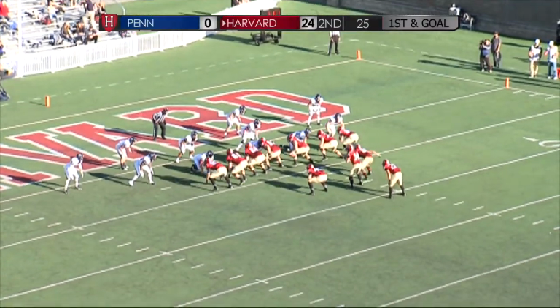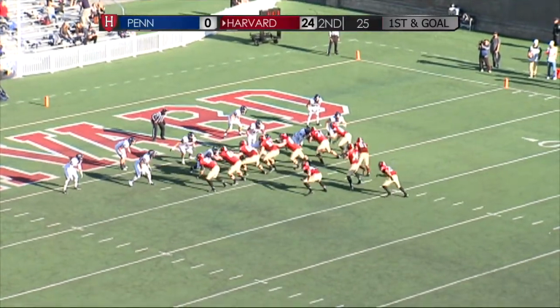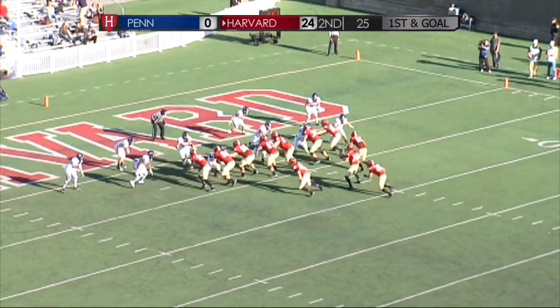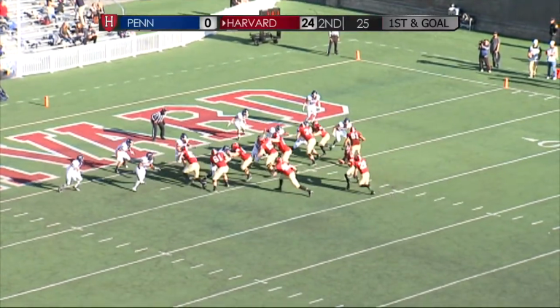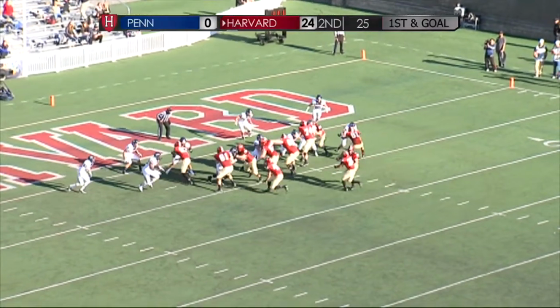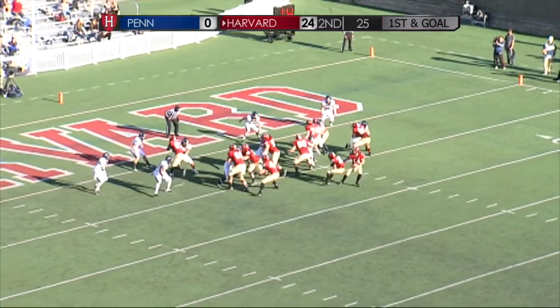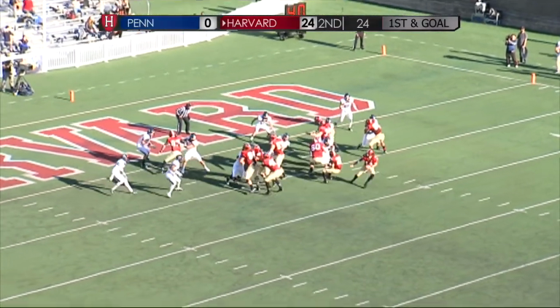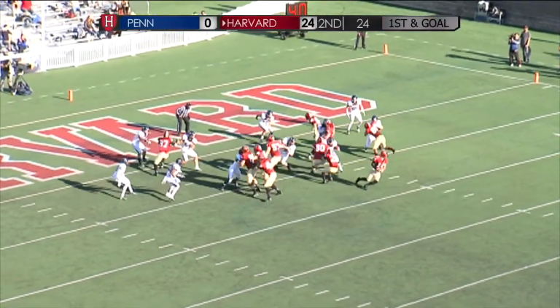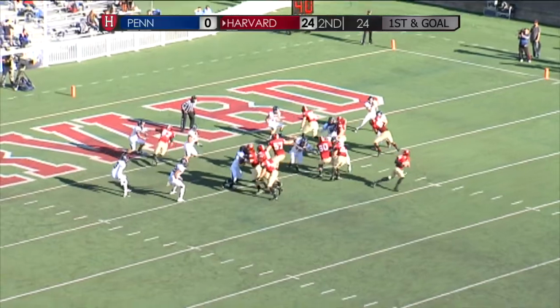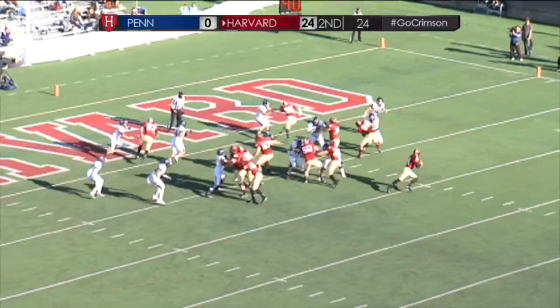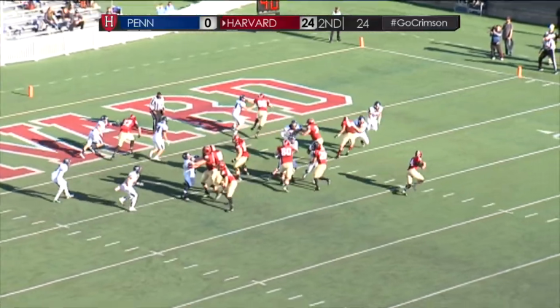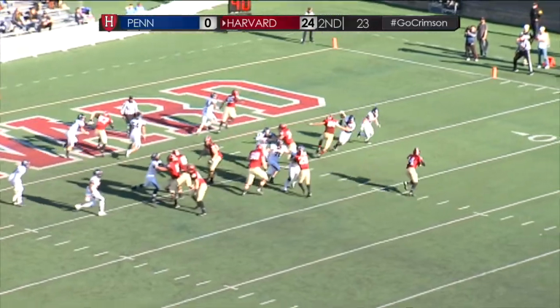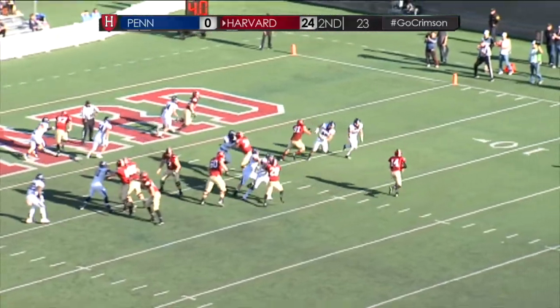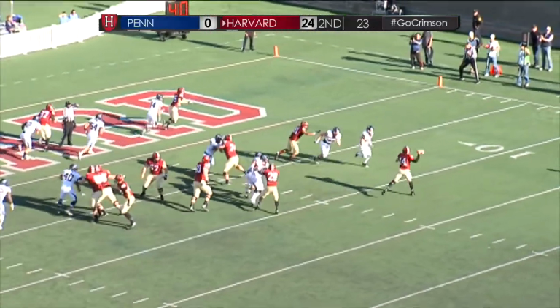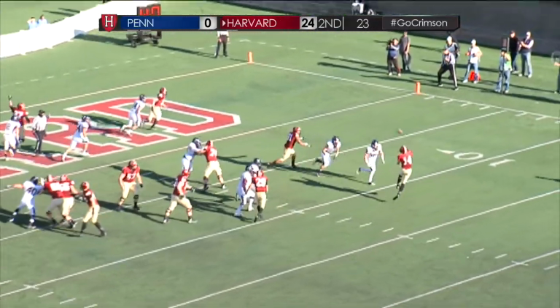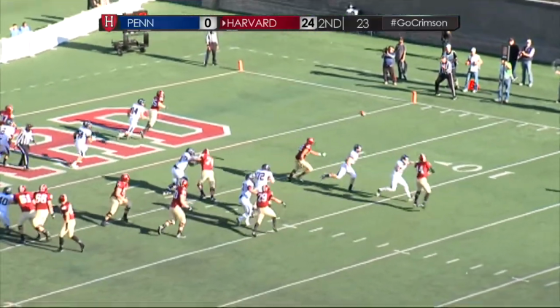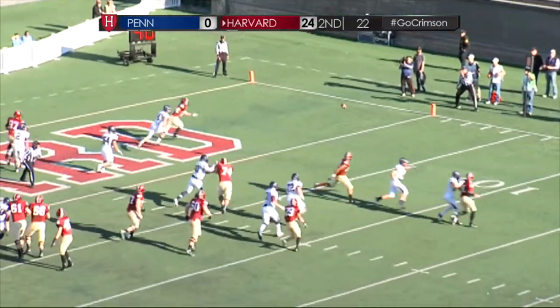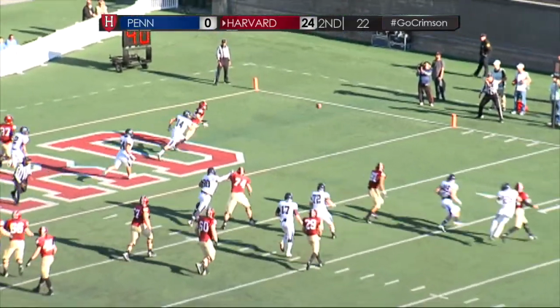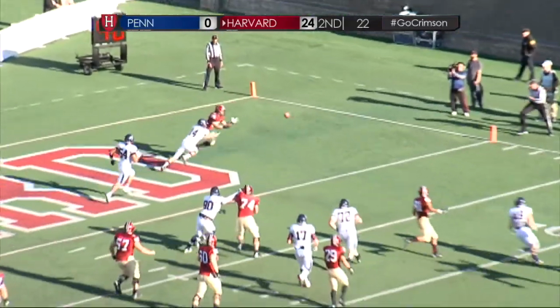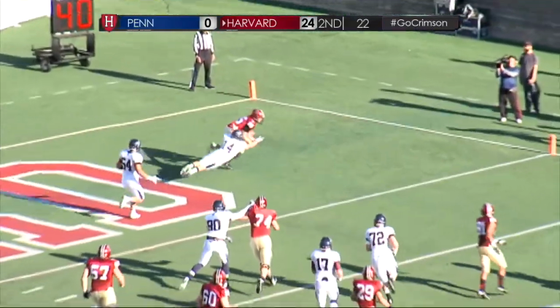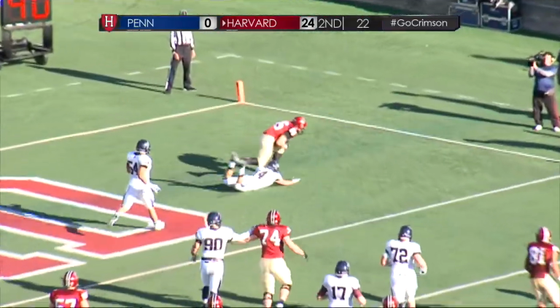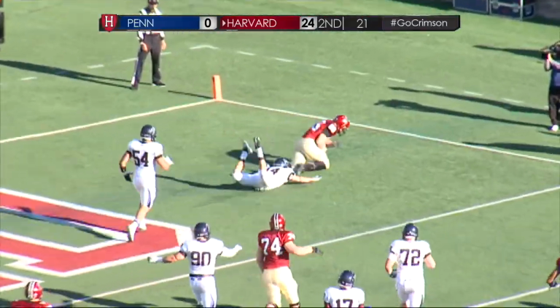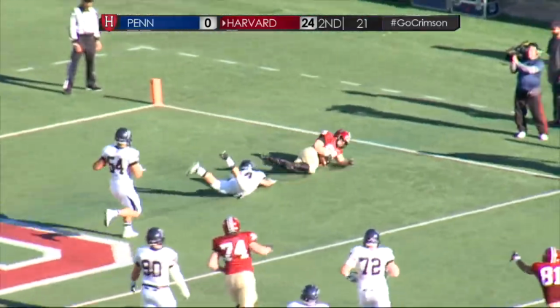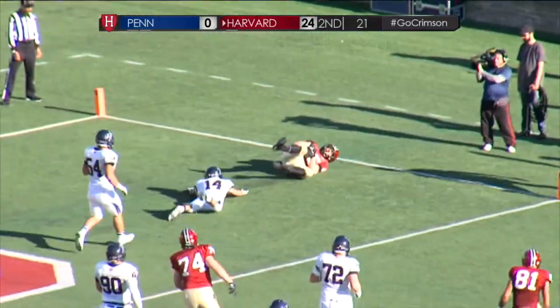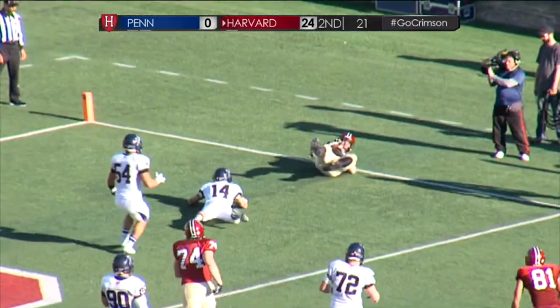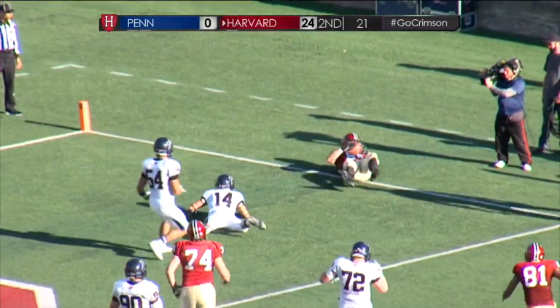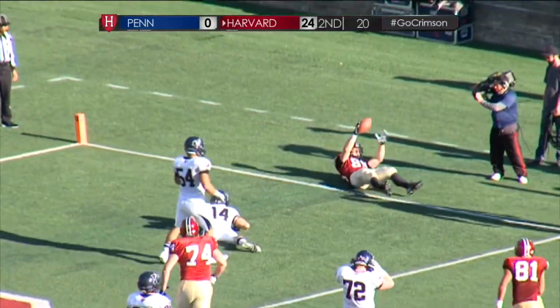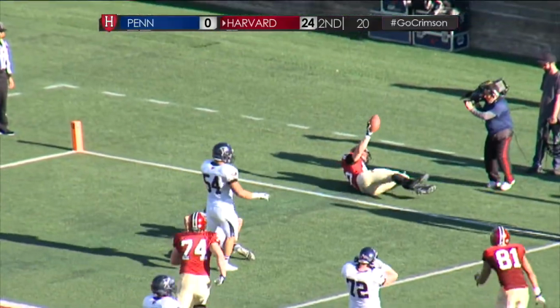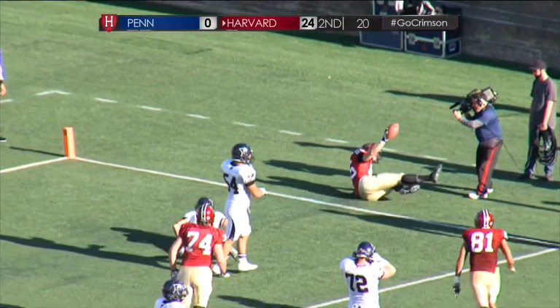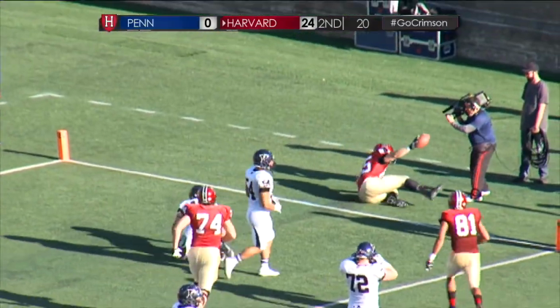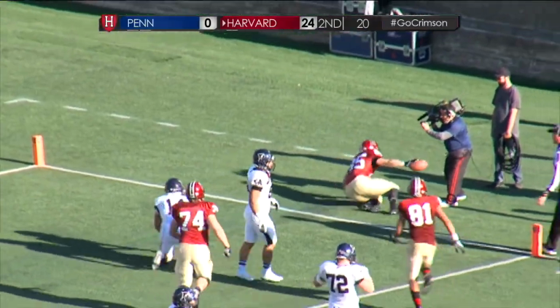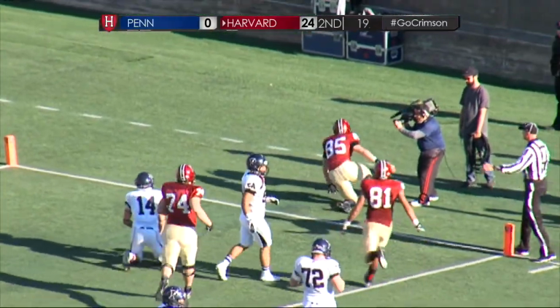Full house in the backfield. And Hempel keeps it, rolls to his right, throws complete. Touchdown, Harvard.